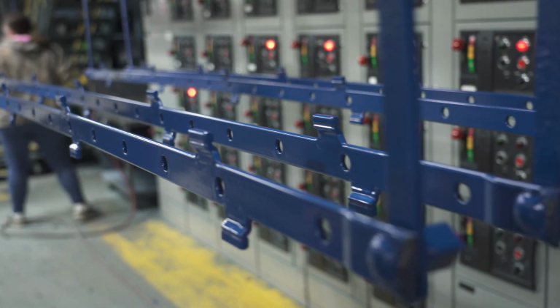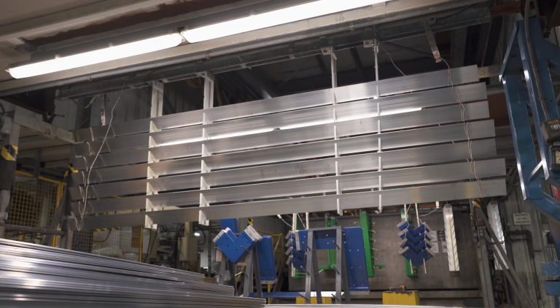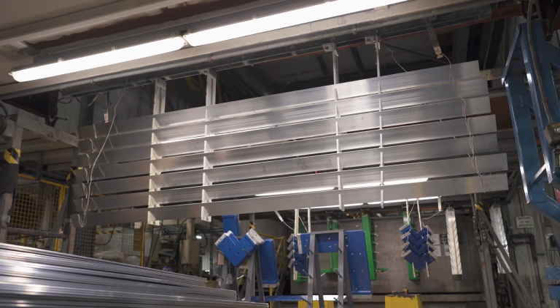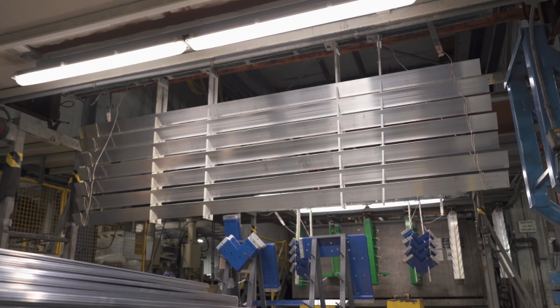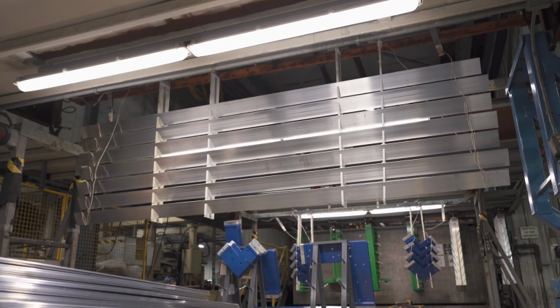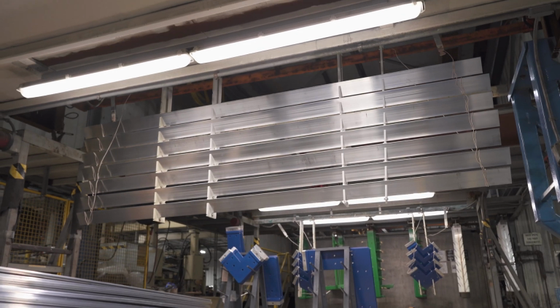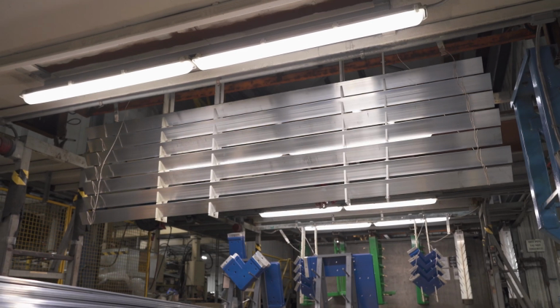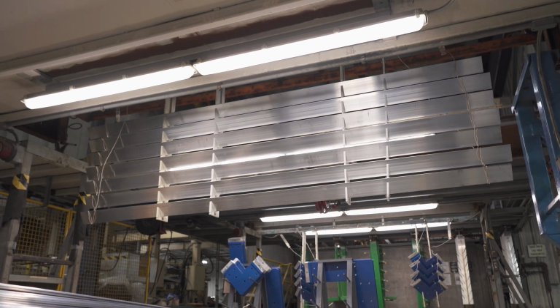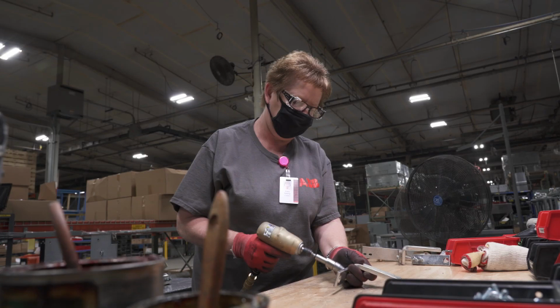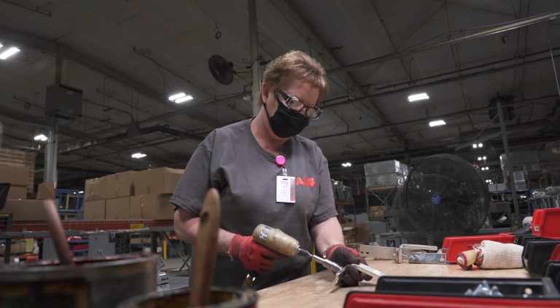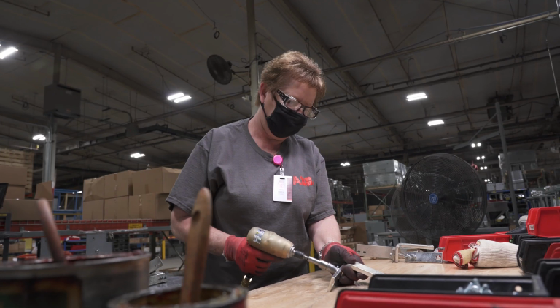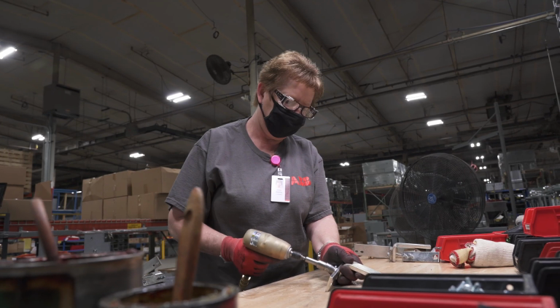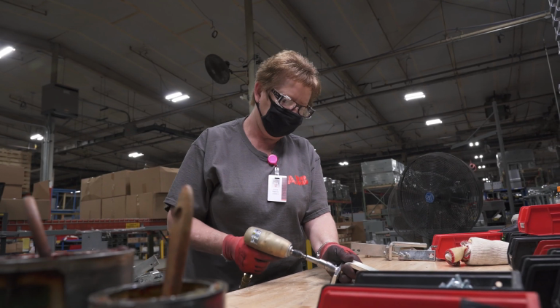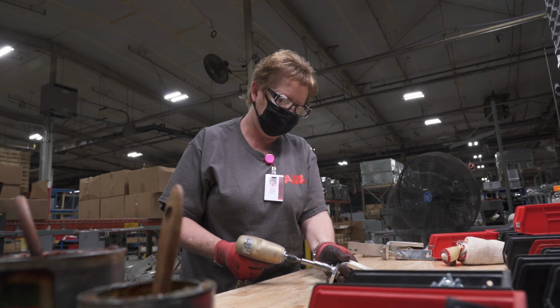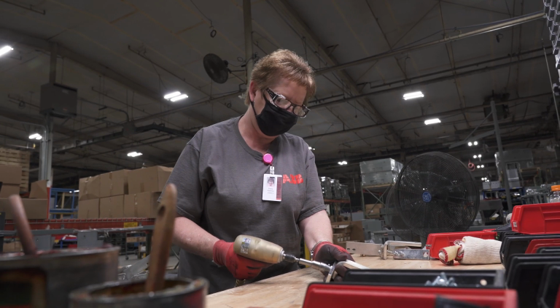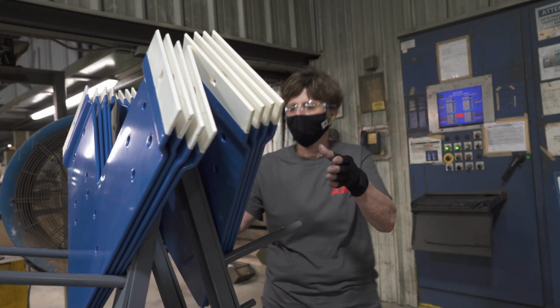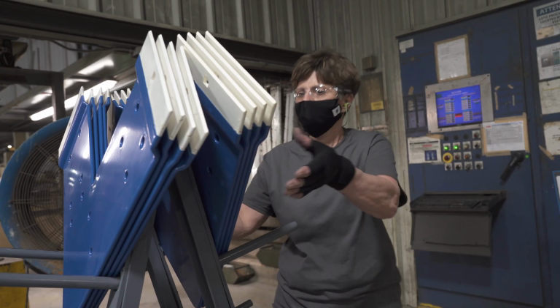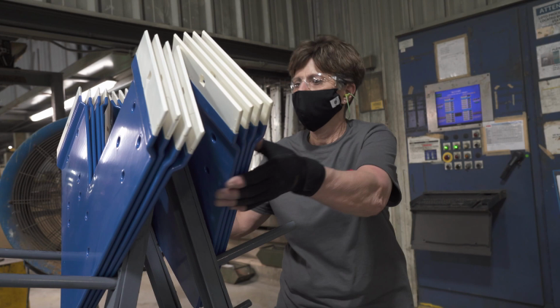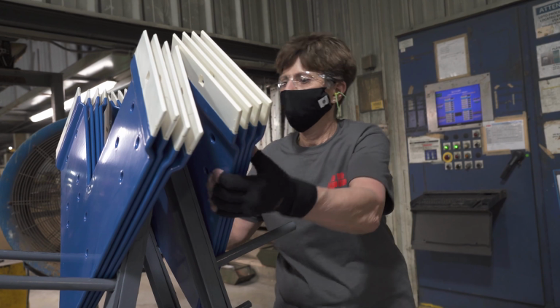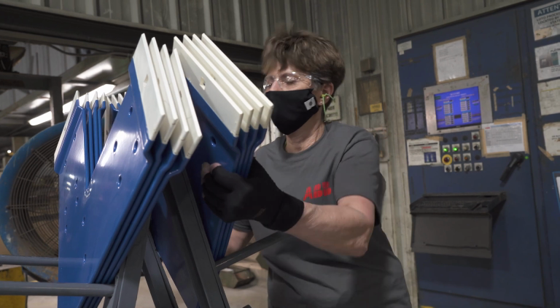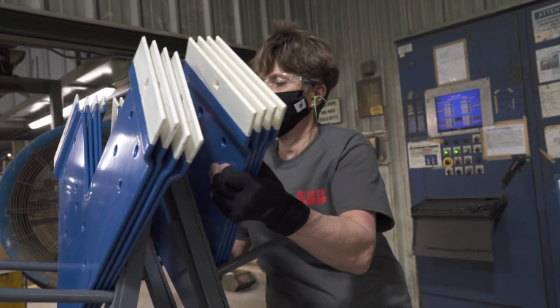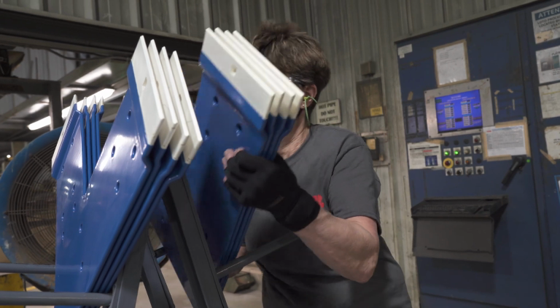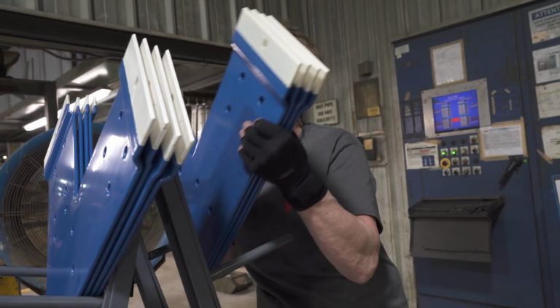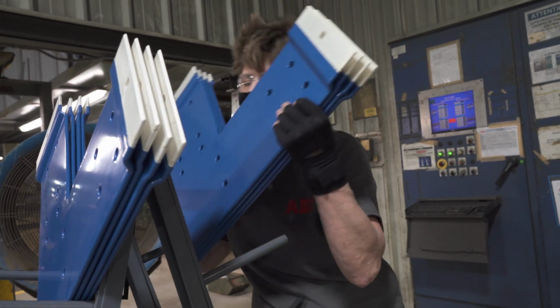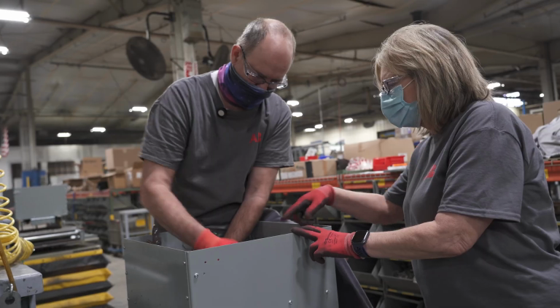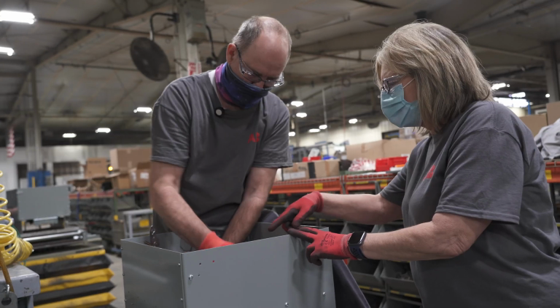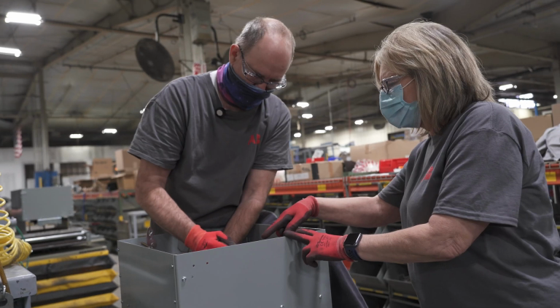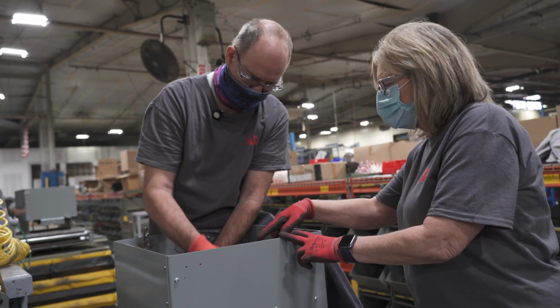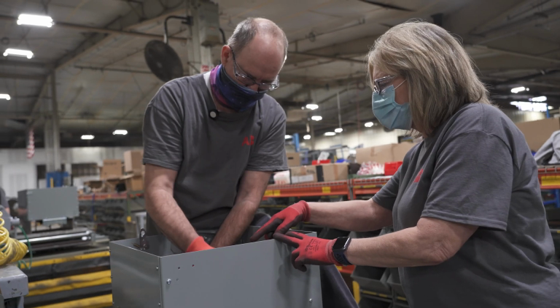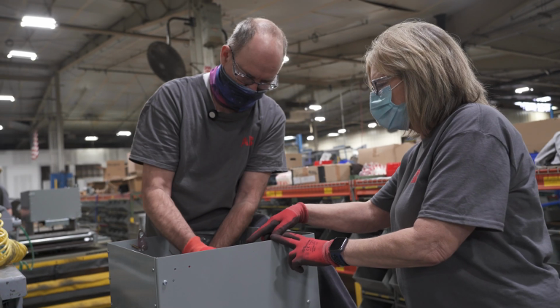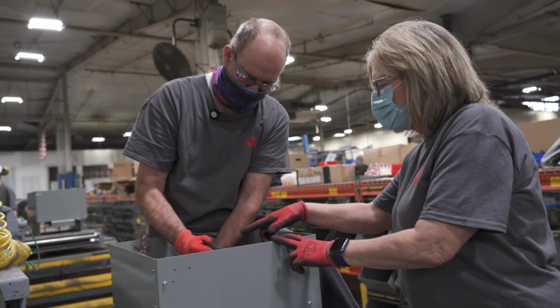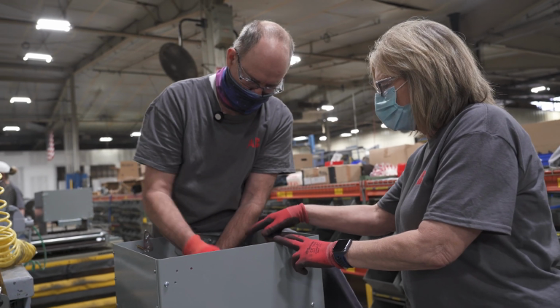ABB Selmer reaches a new level of energy efficiency with modern LED lighting, HVAC systems, boilers, and scrubbers.